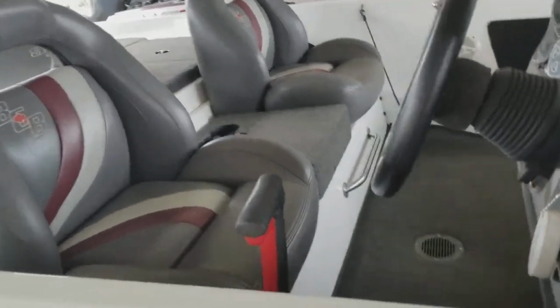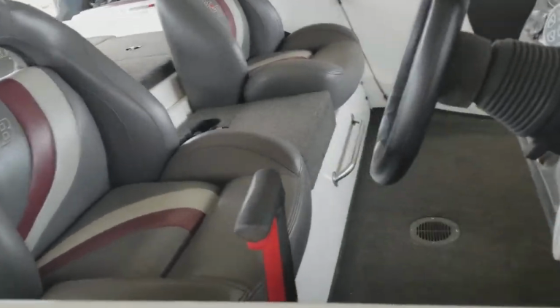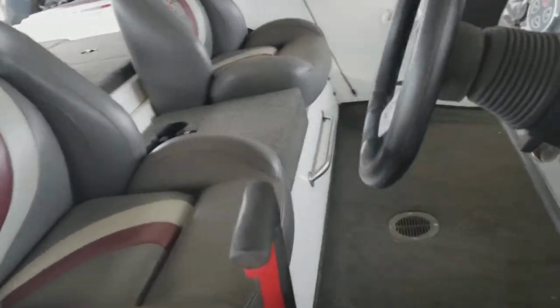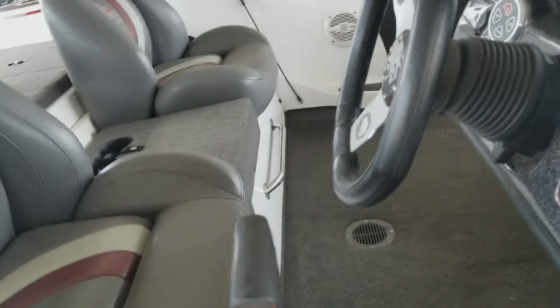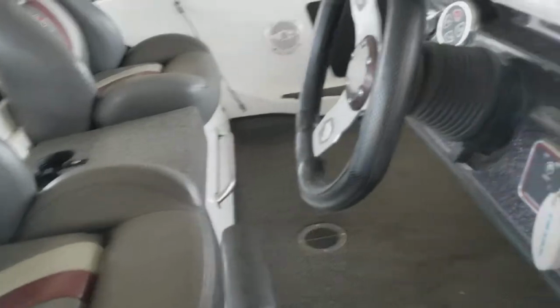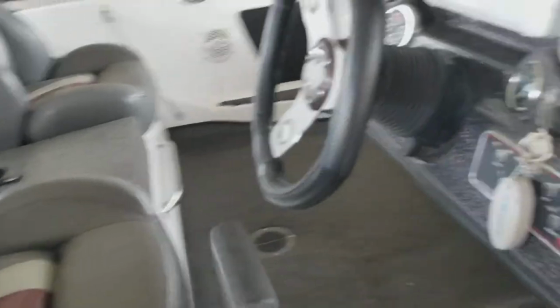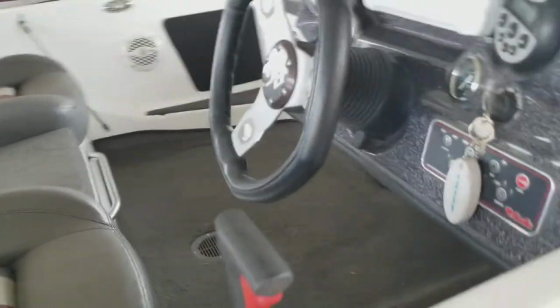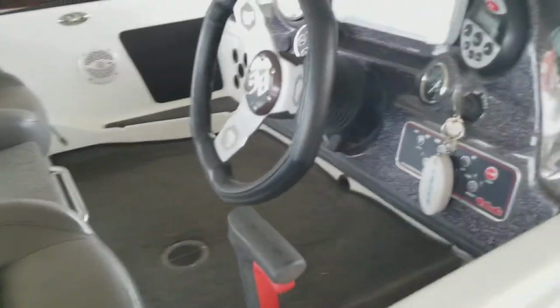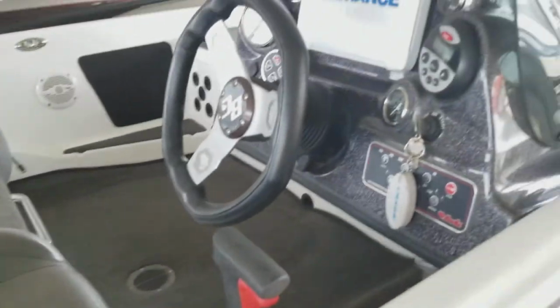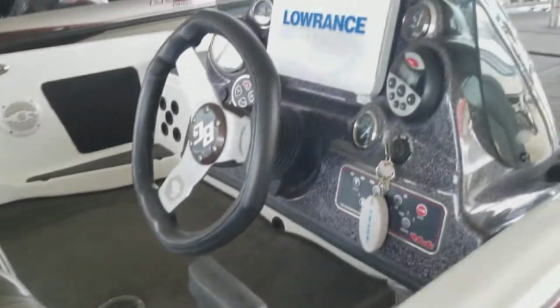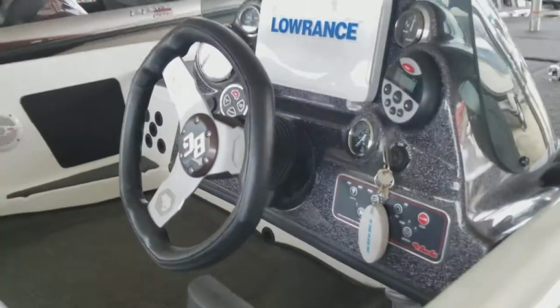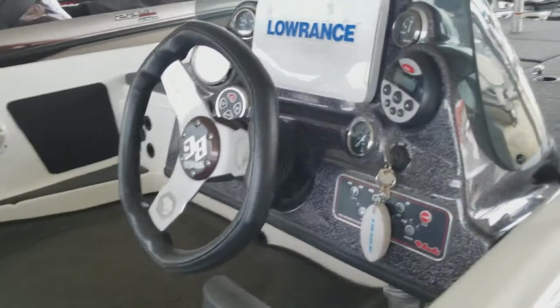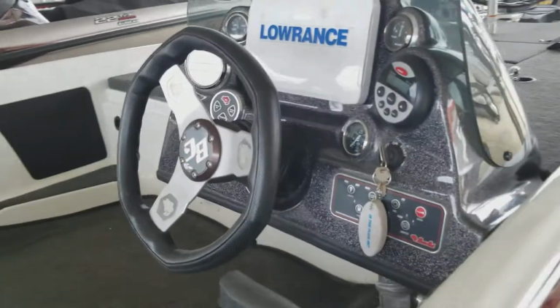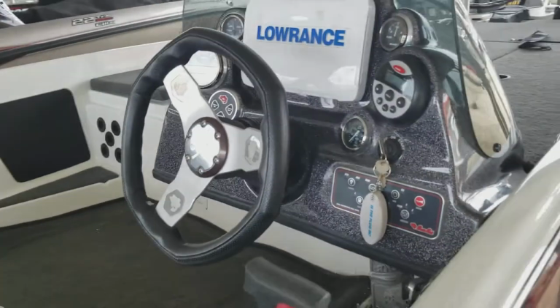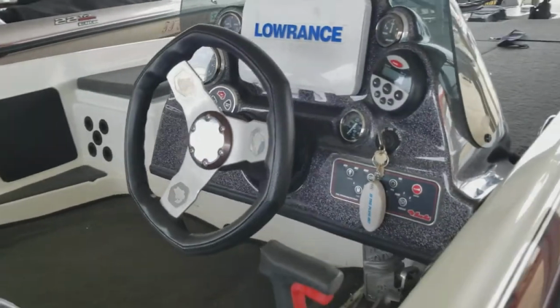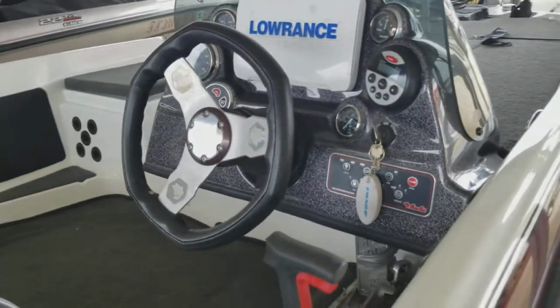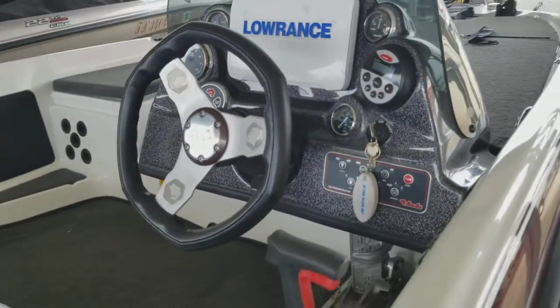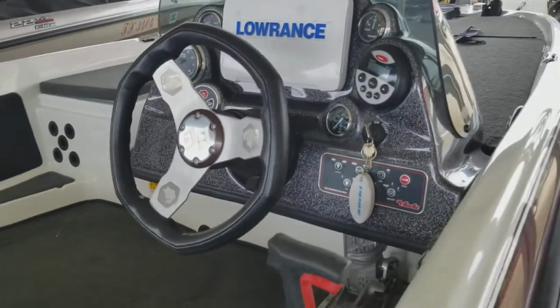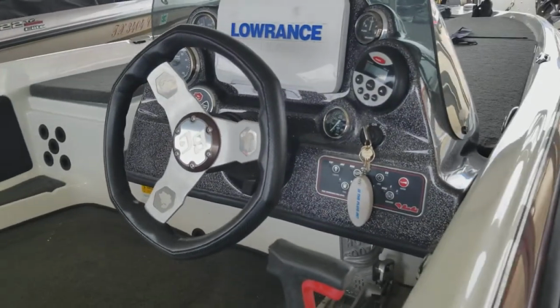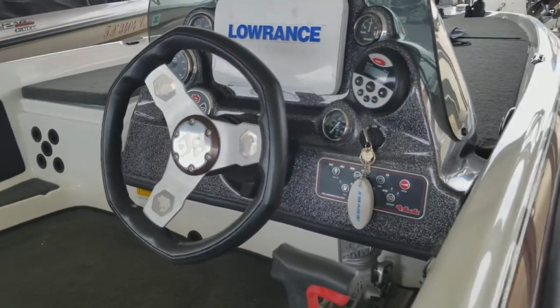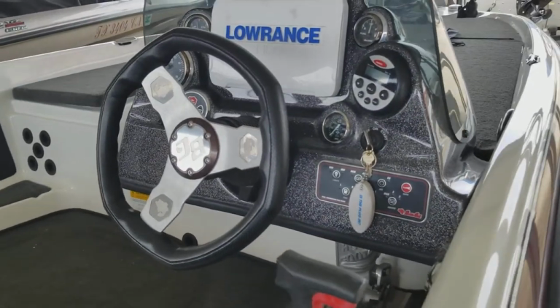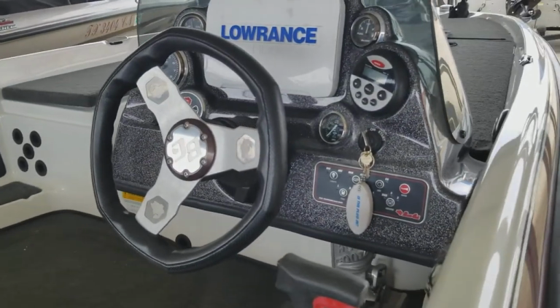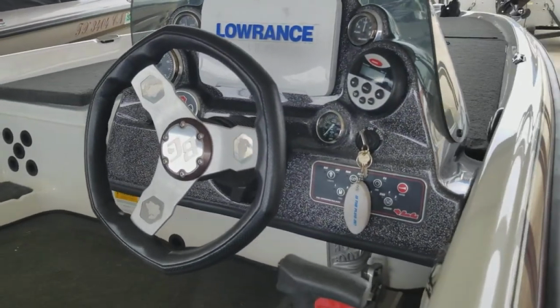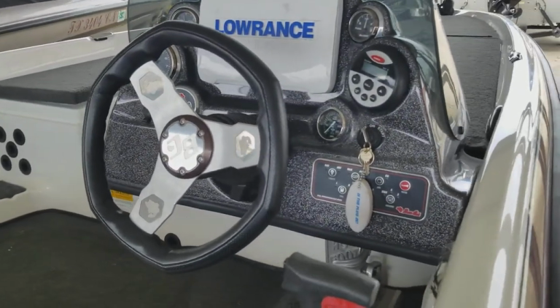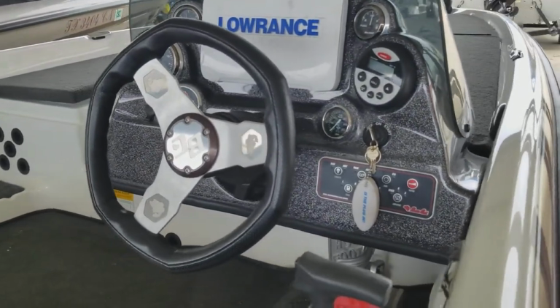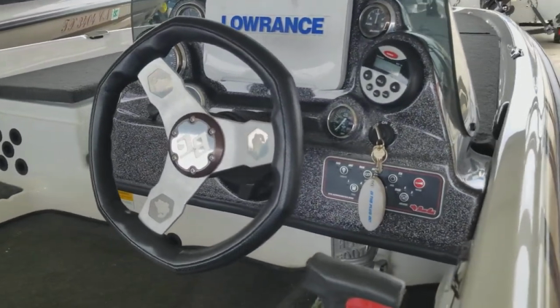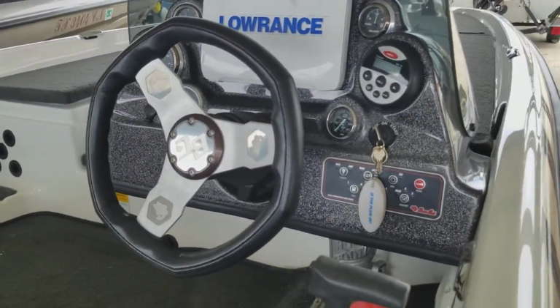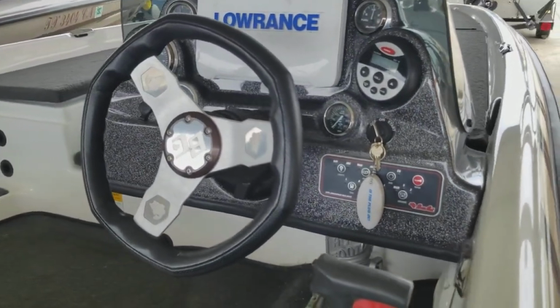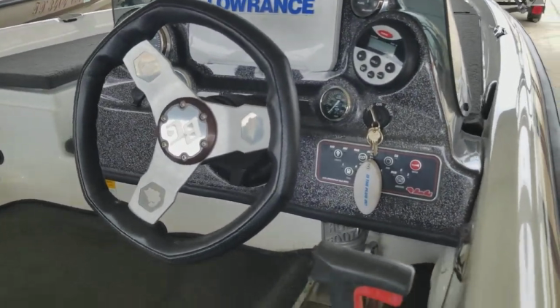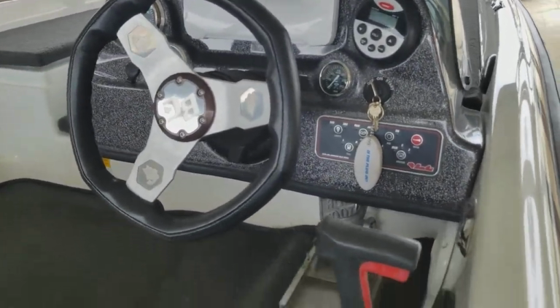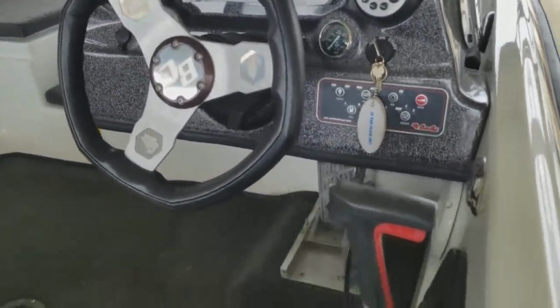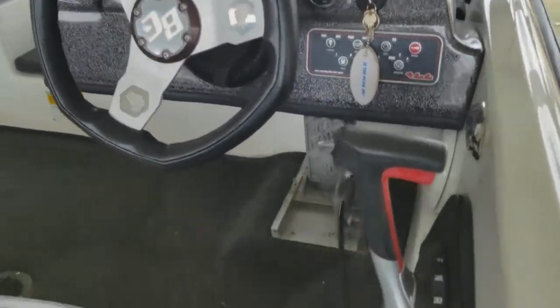Tilt helm, HDS 9 on the console as well, hot foot.